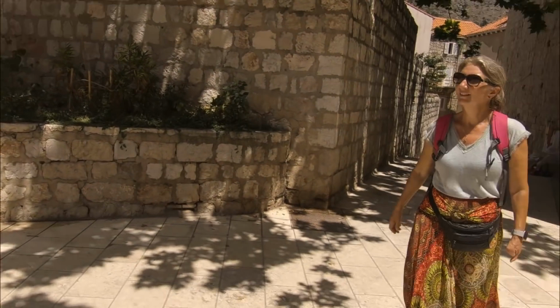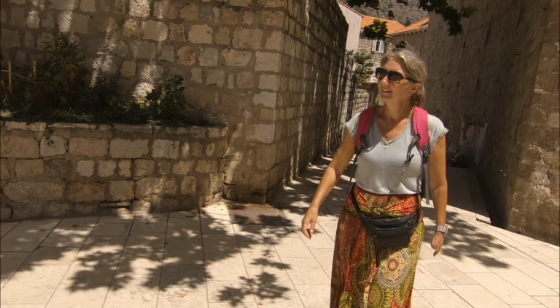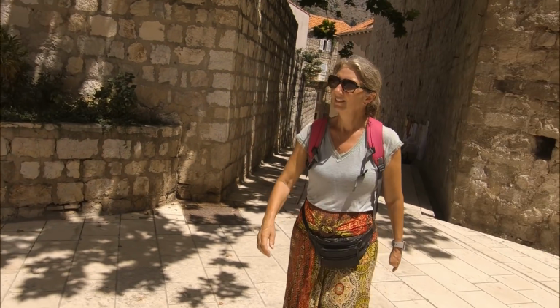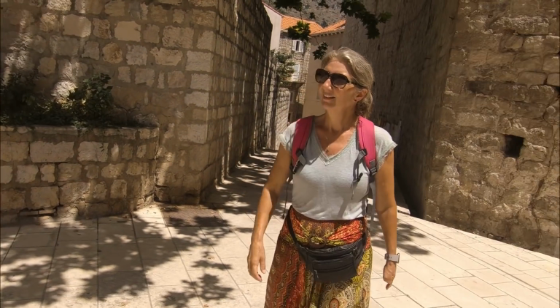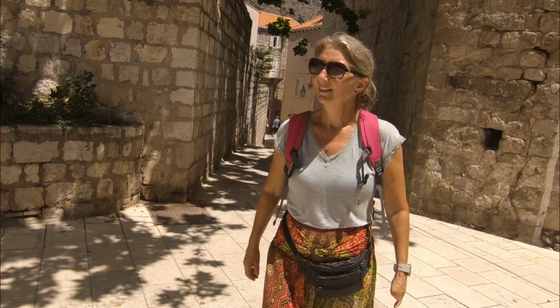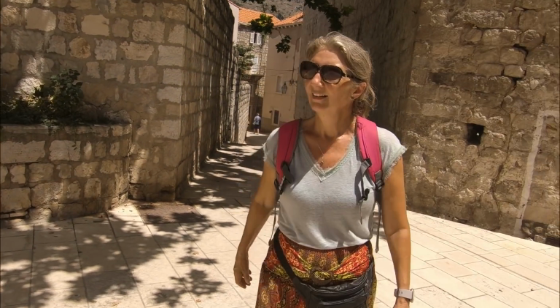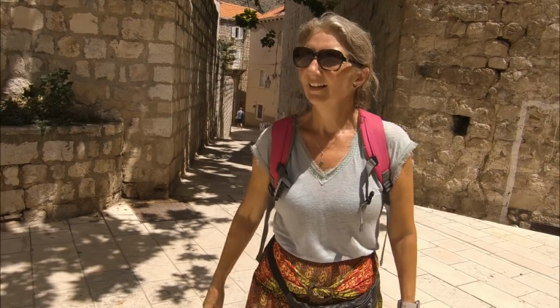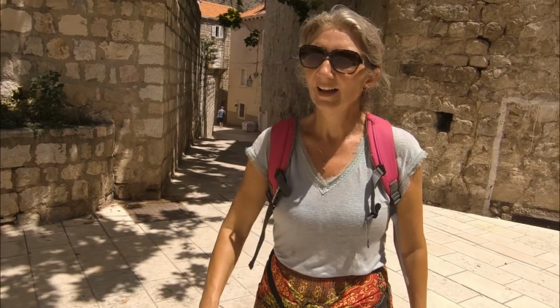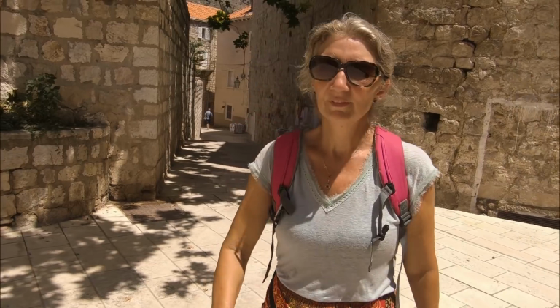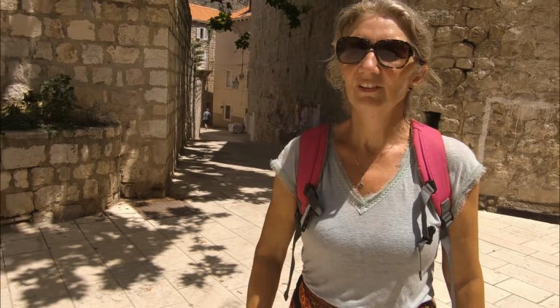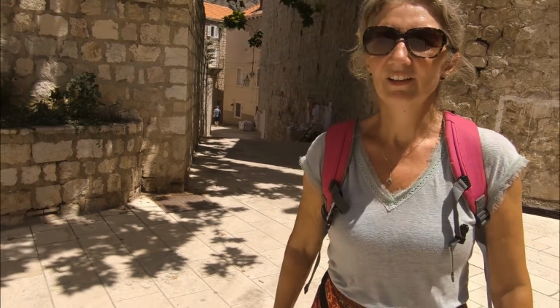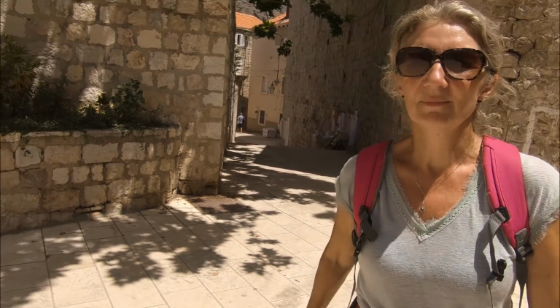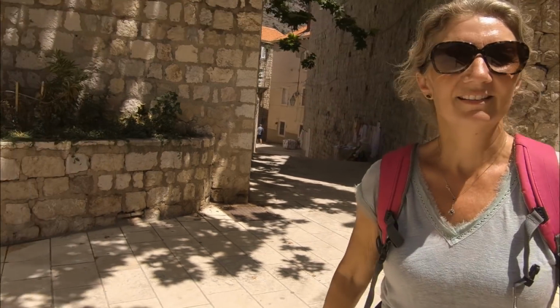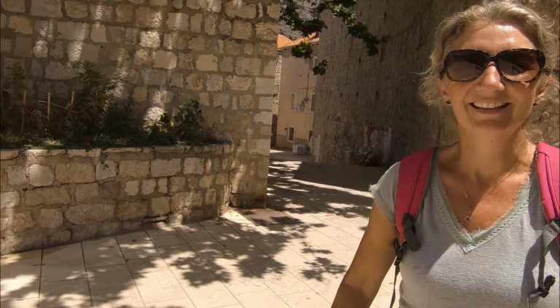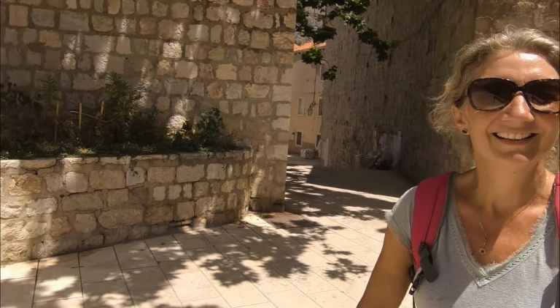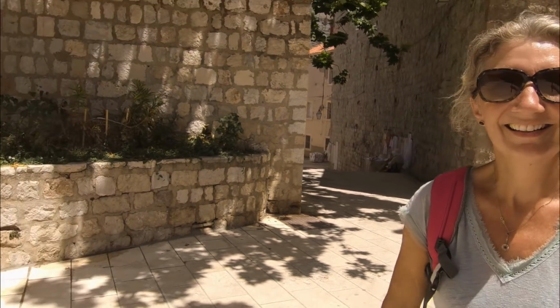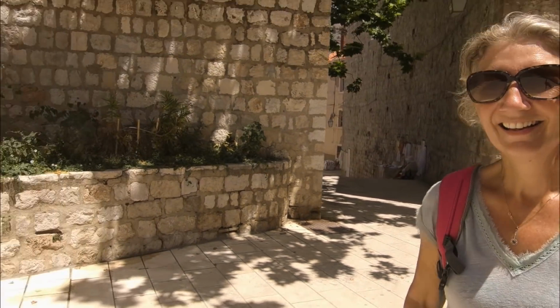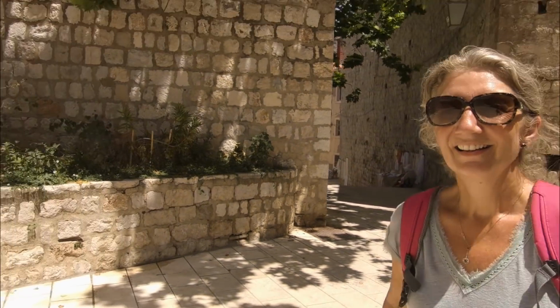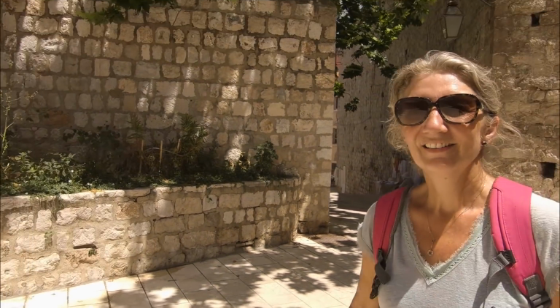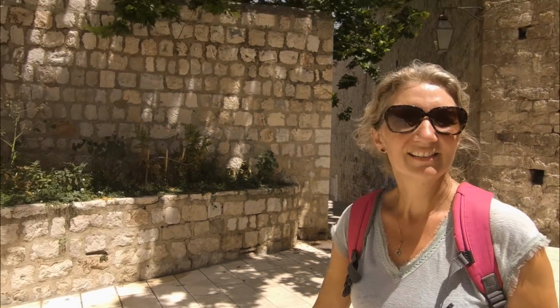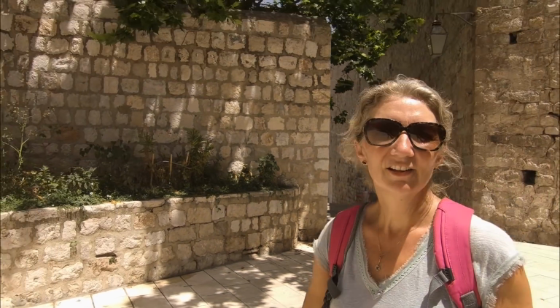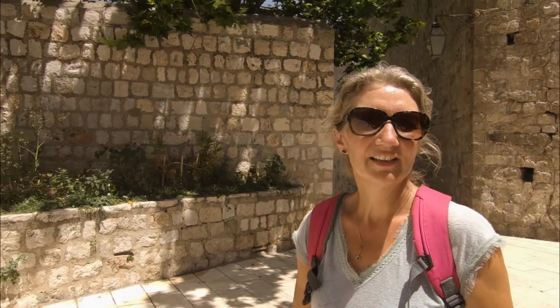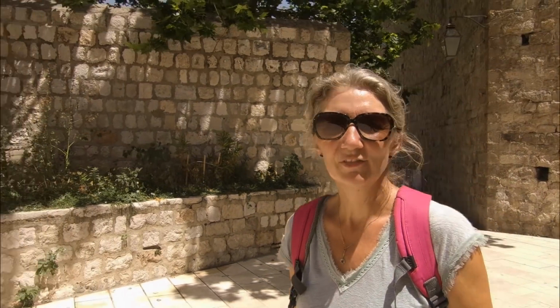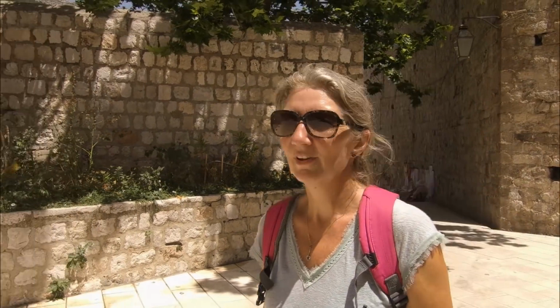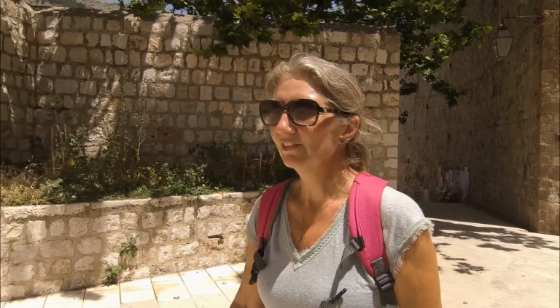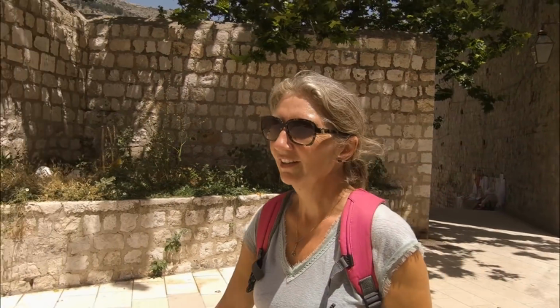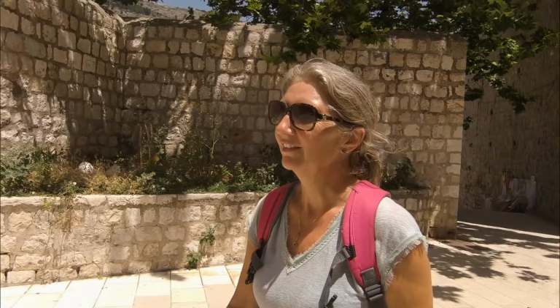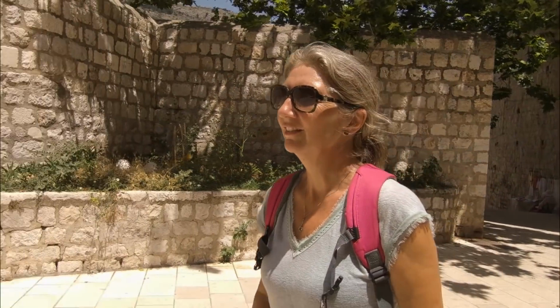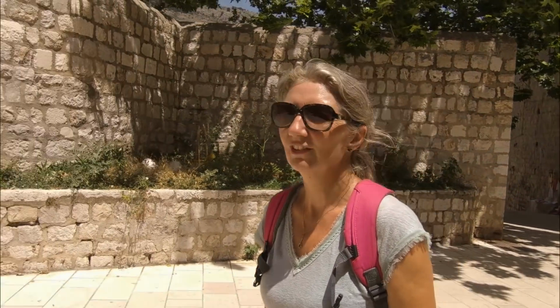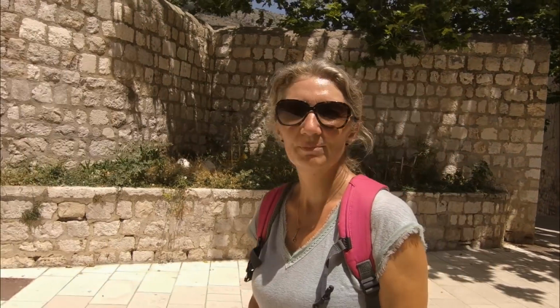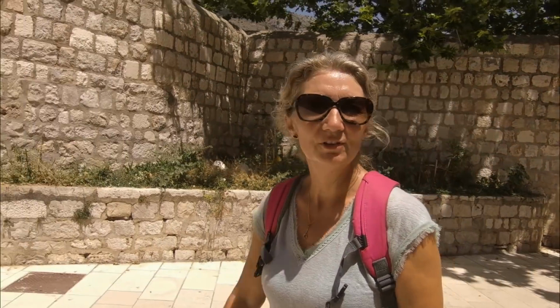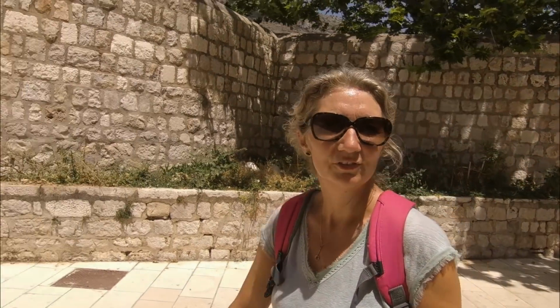Stunning isn't it? Absolutely amazing, just lovely. Everywhere you turn it's just beautiful.